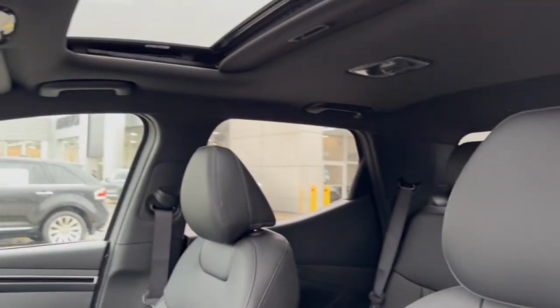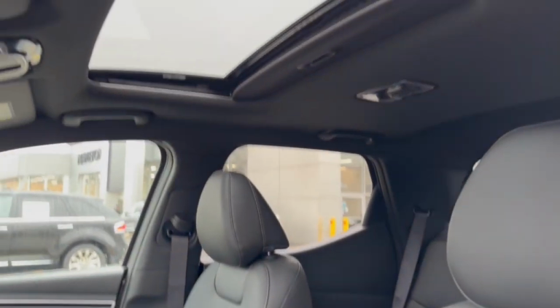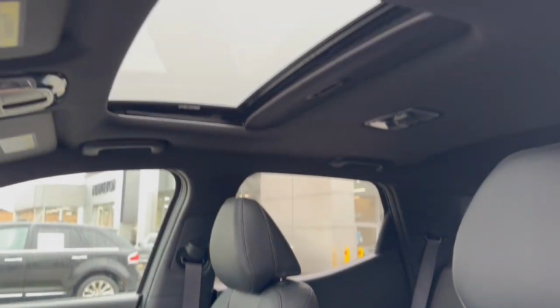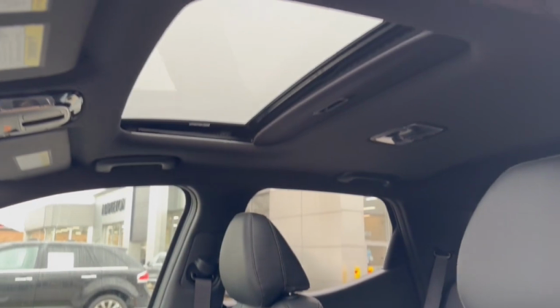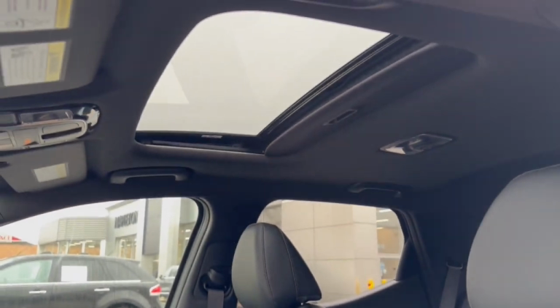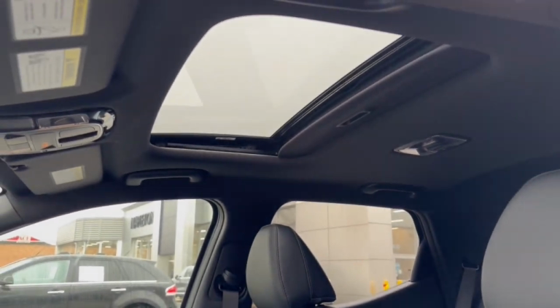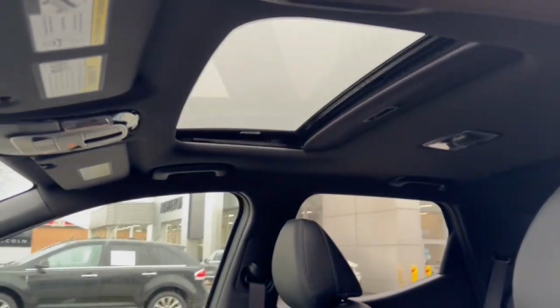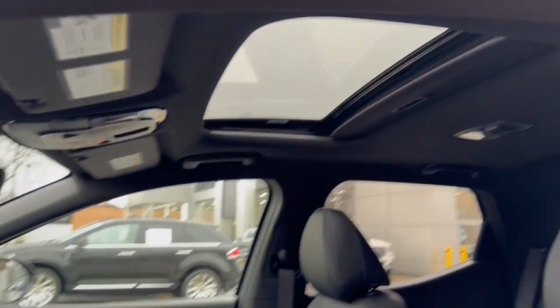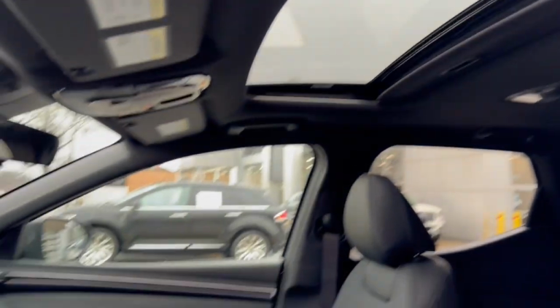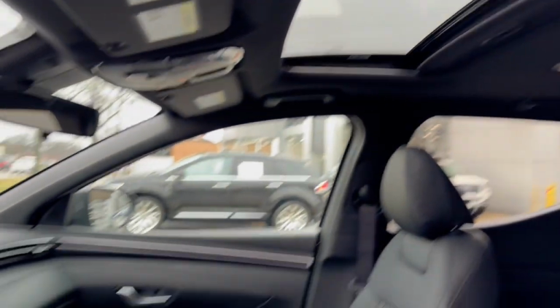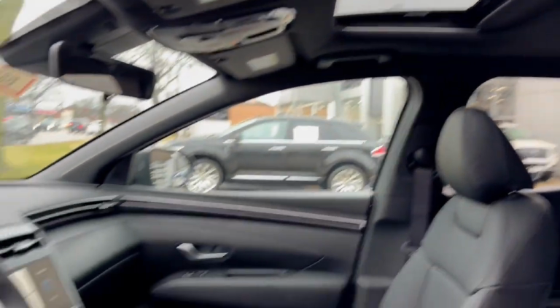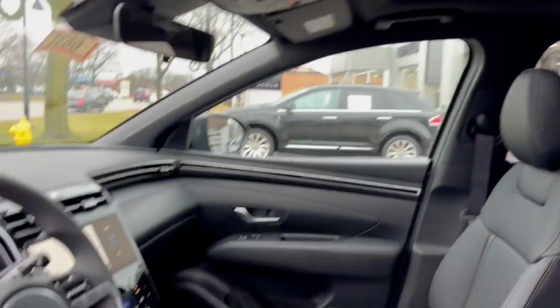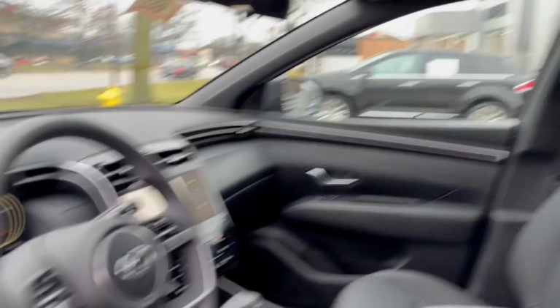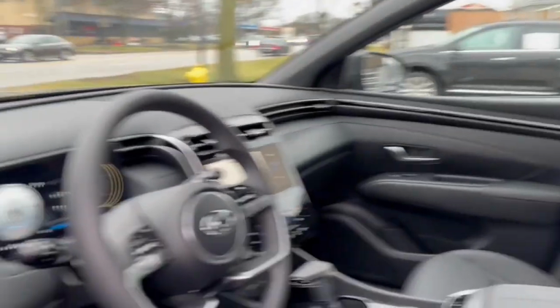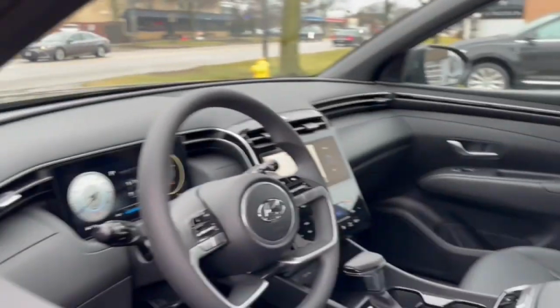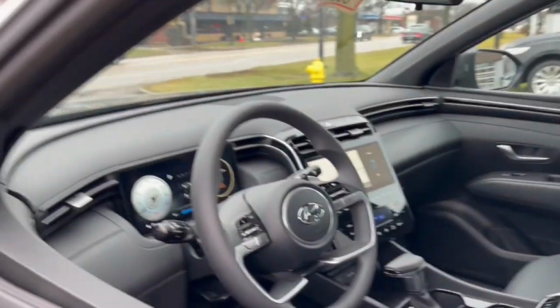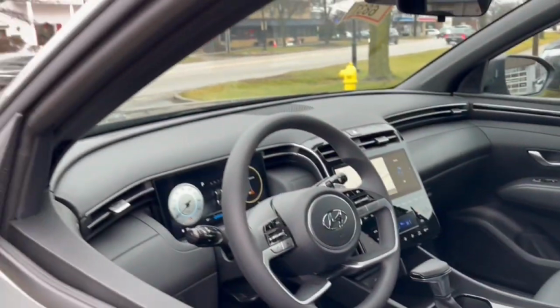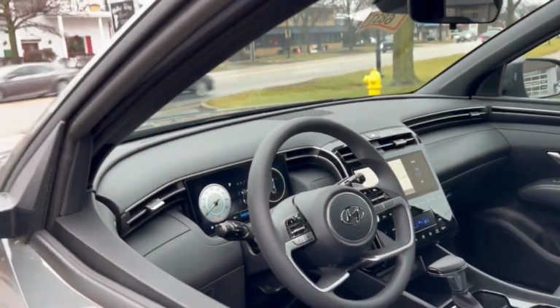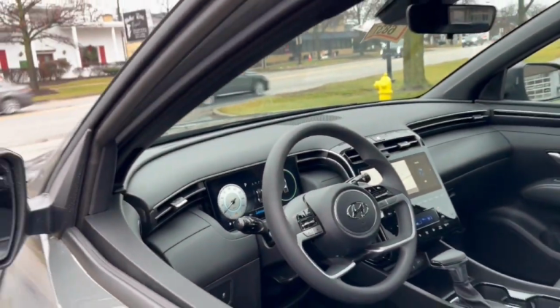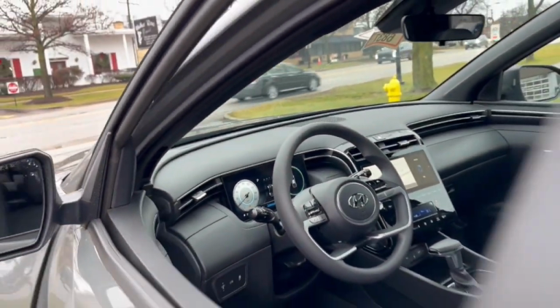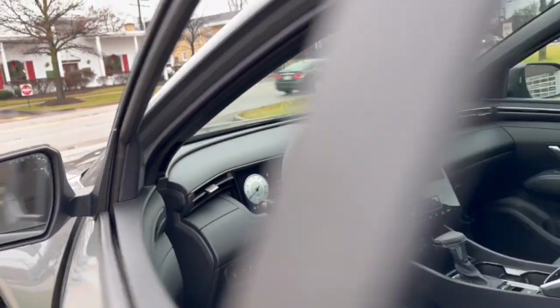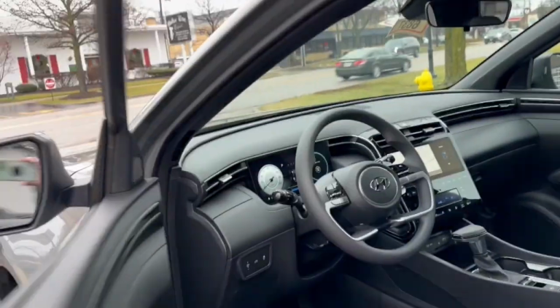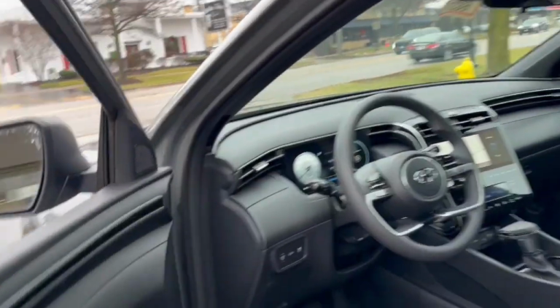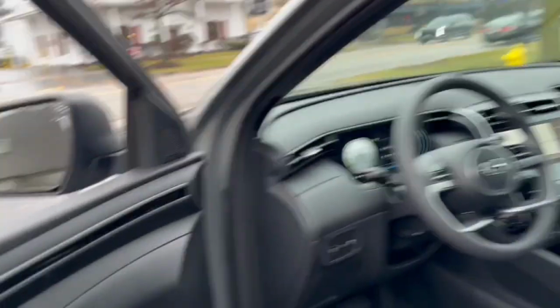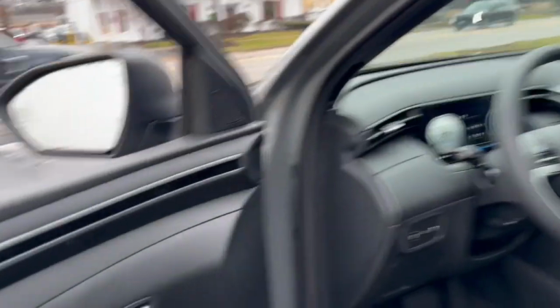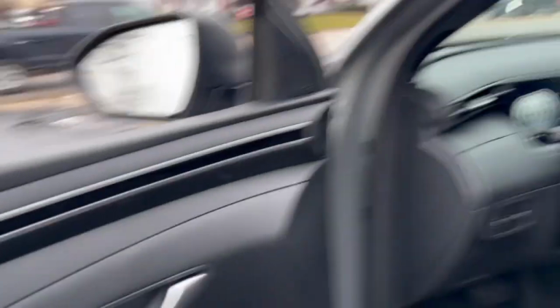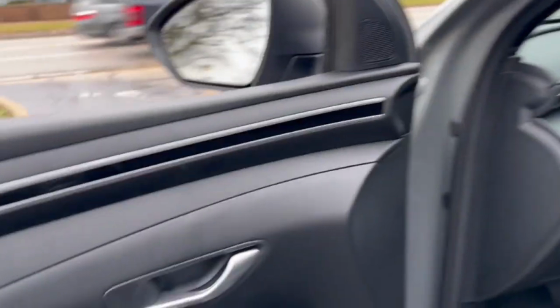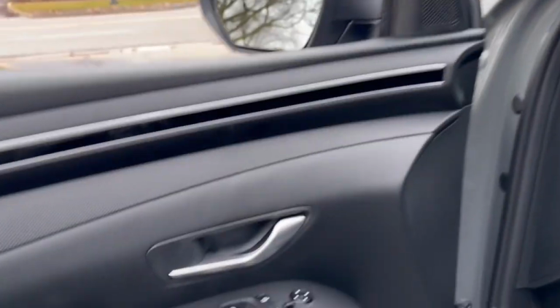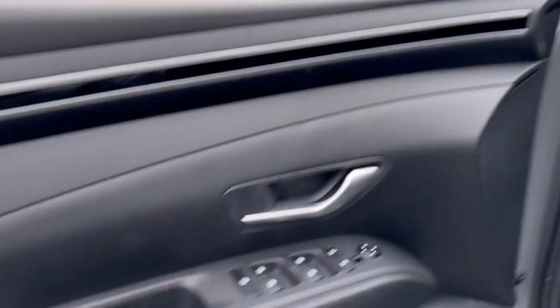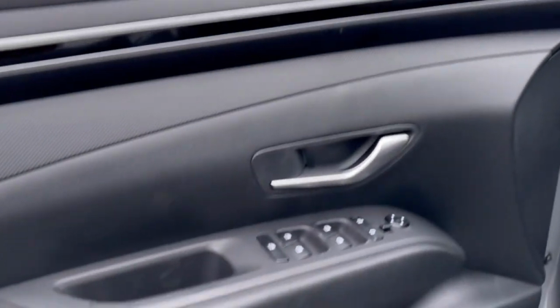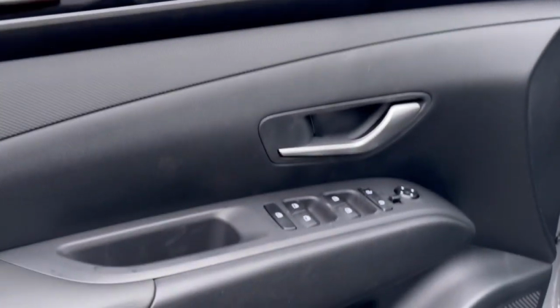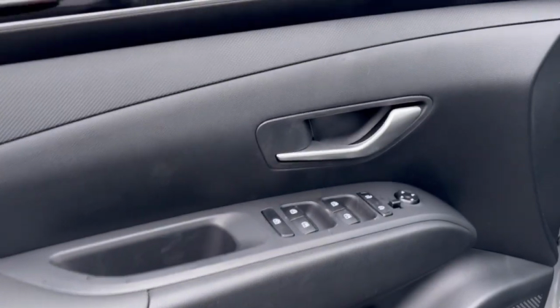Treat yourself to a test drive today. Our staff will toss you the keys and give you an outstanding customer experience.